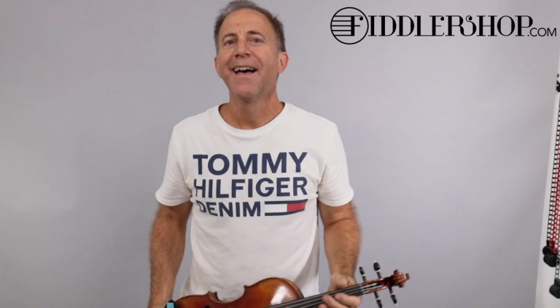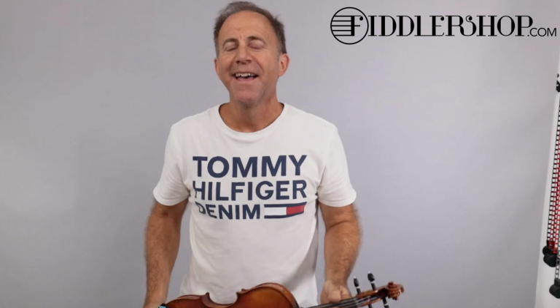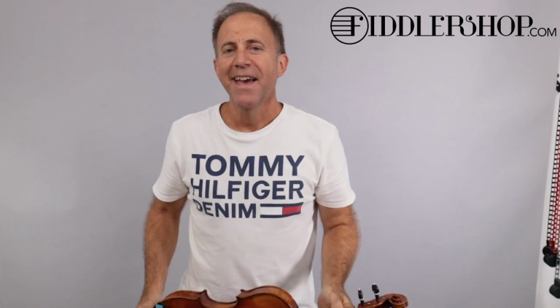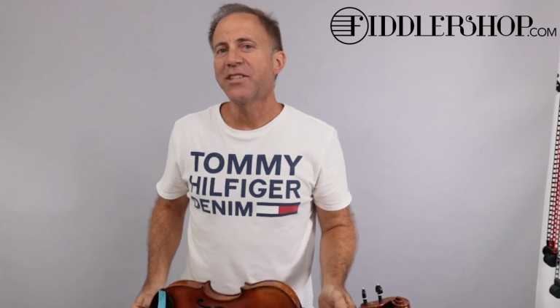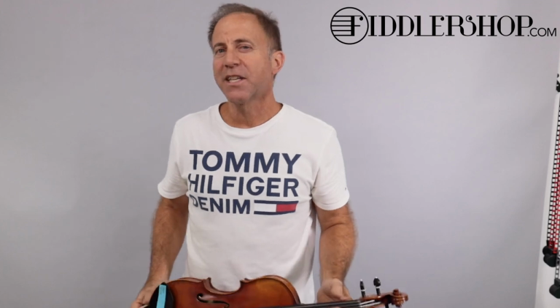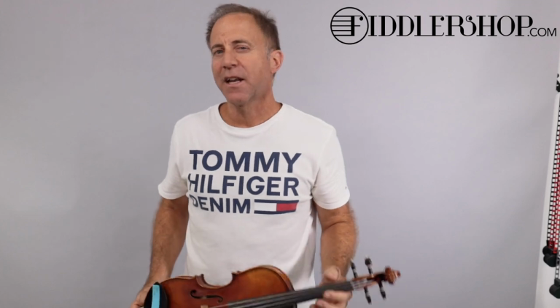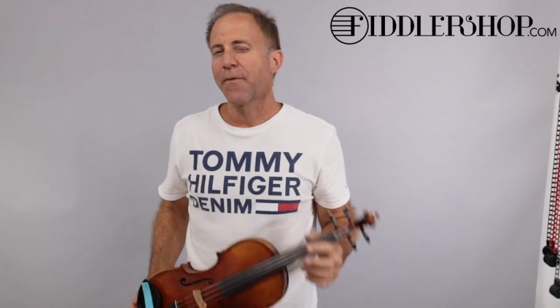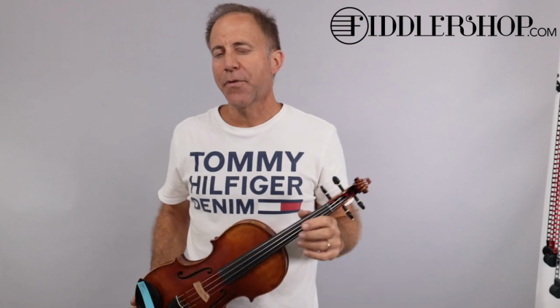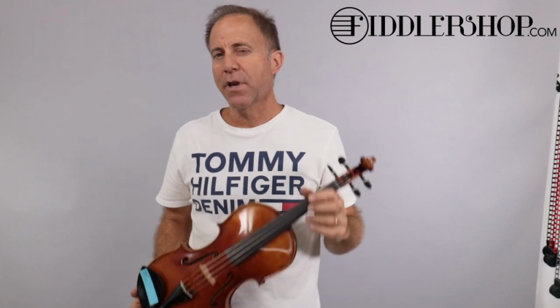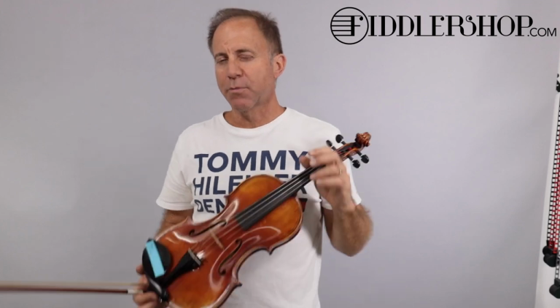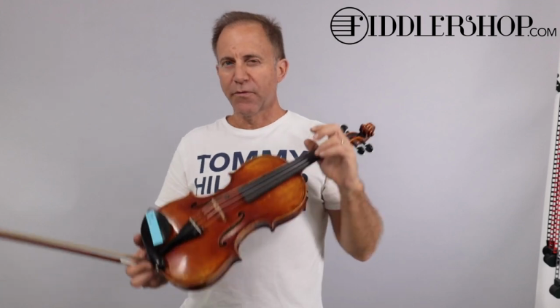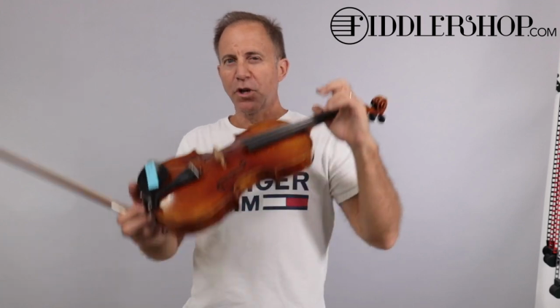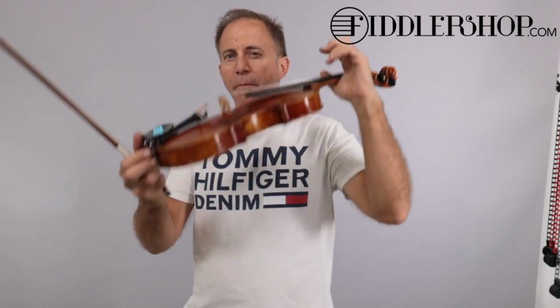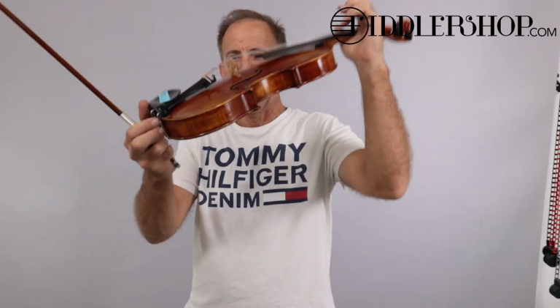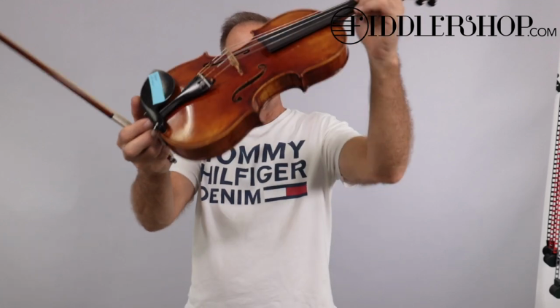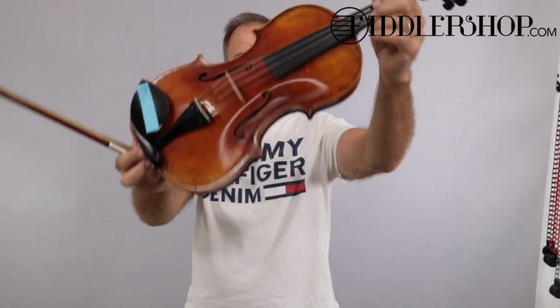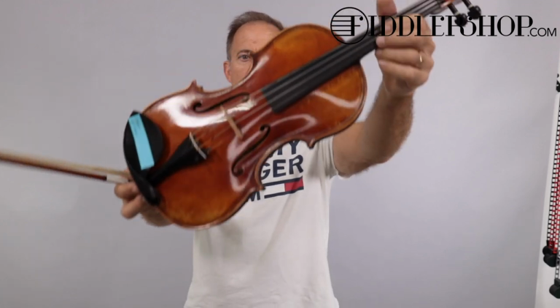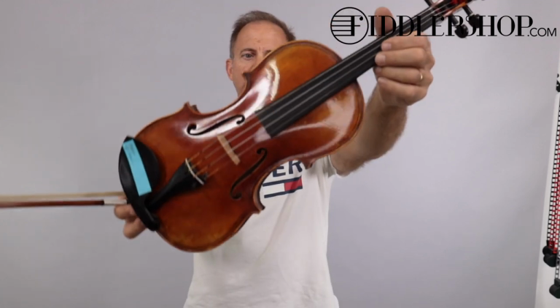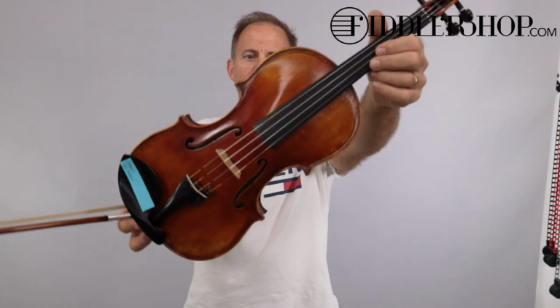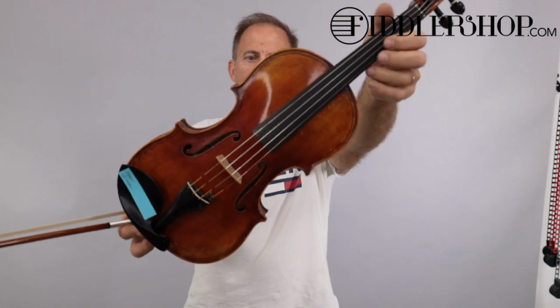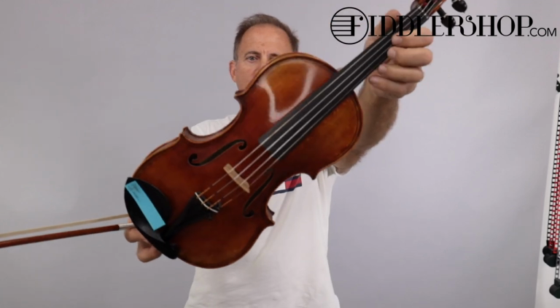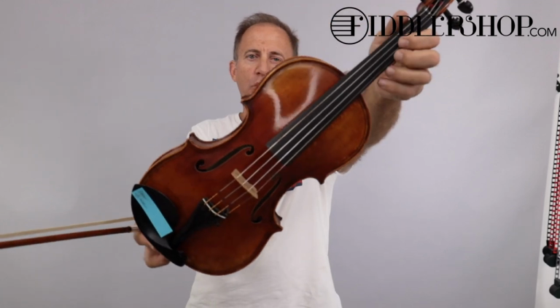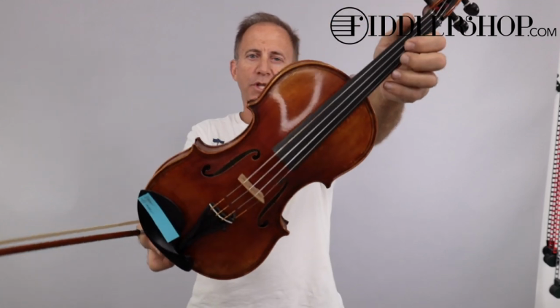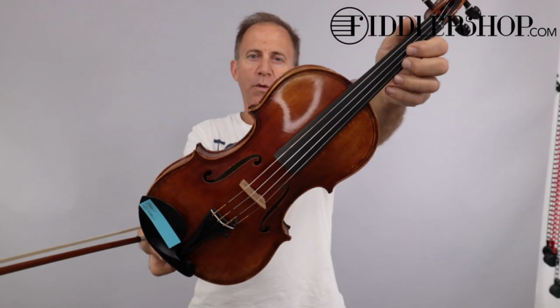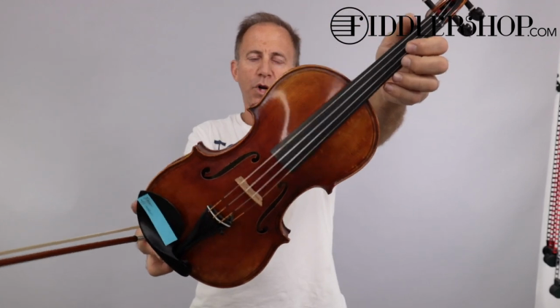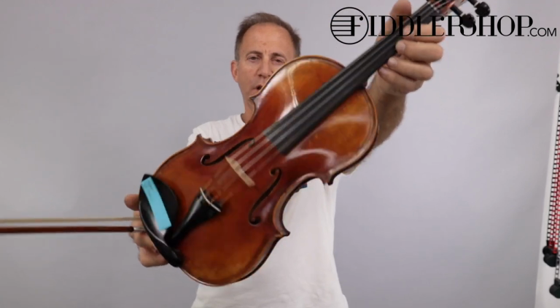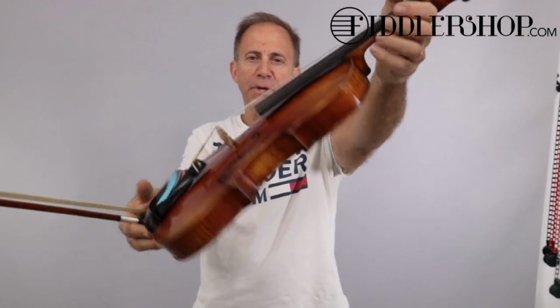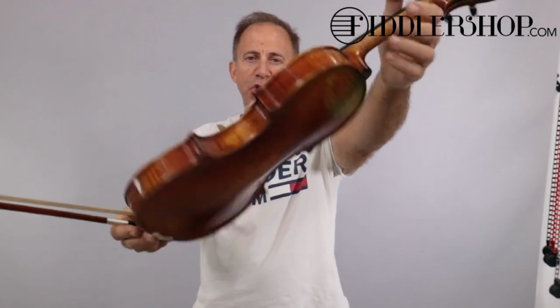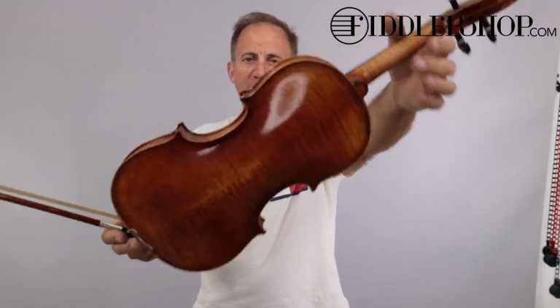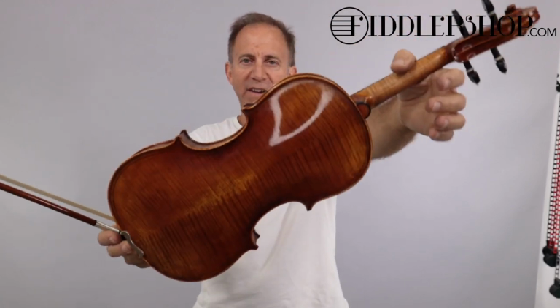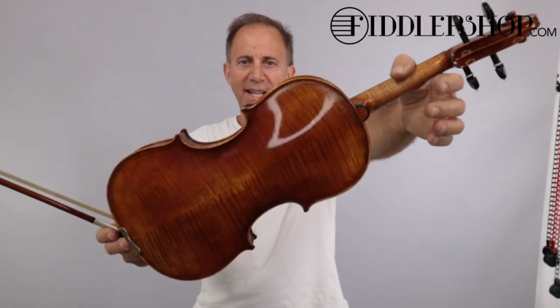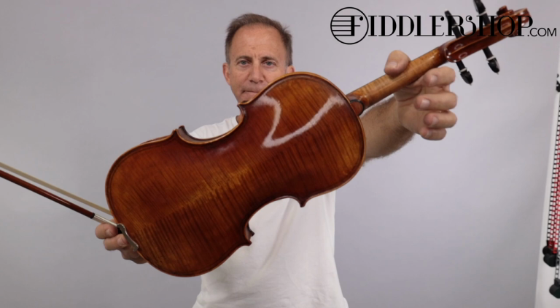Hey Jason, I have three instruments for you to compare to. This first one is the Holstein Workshop Magini Violin.